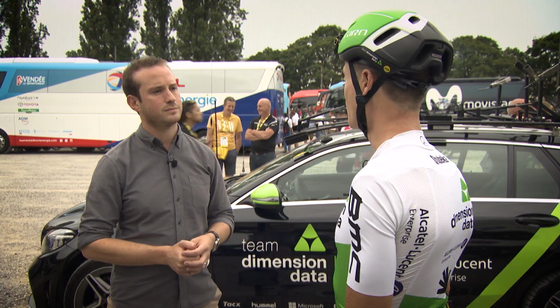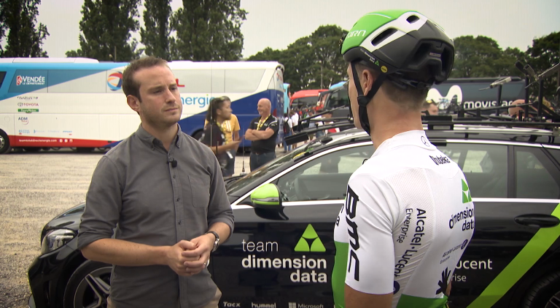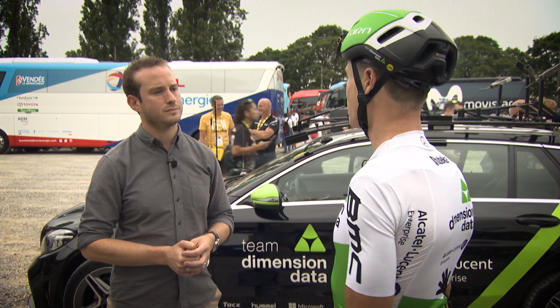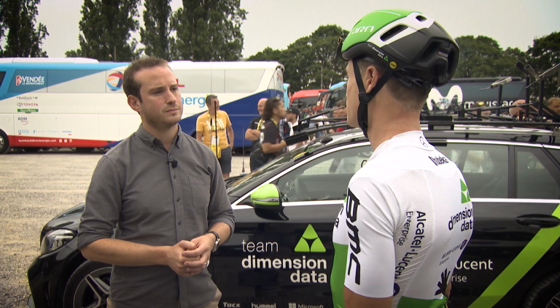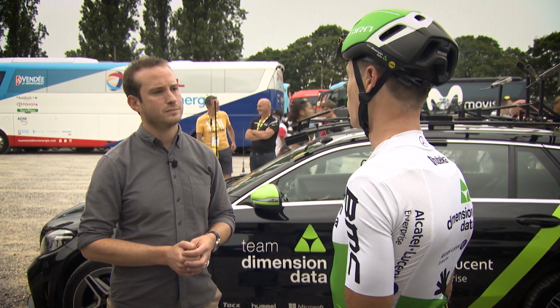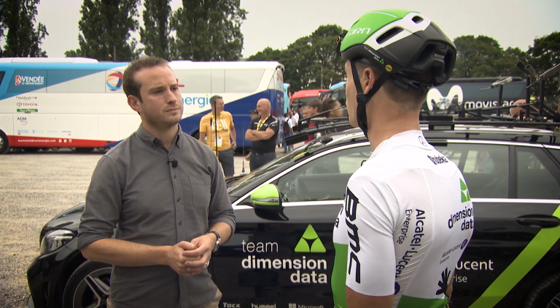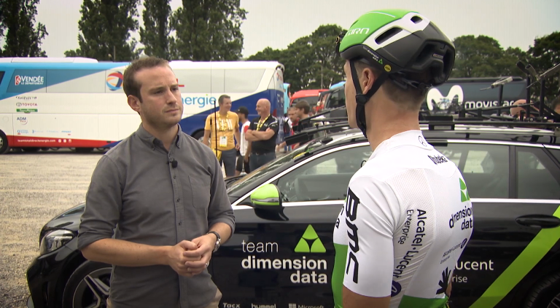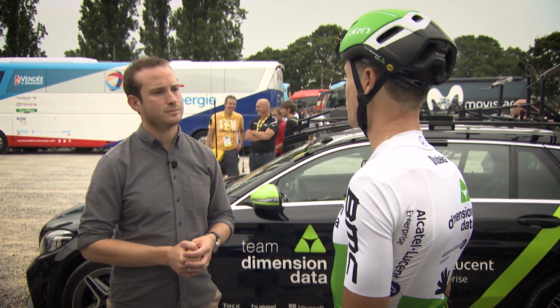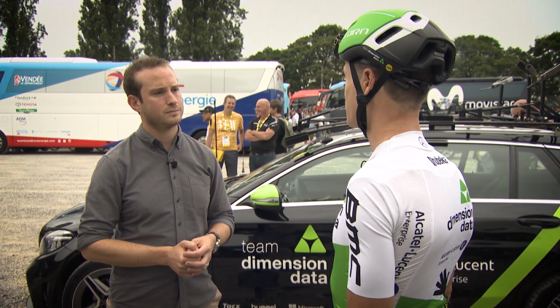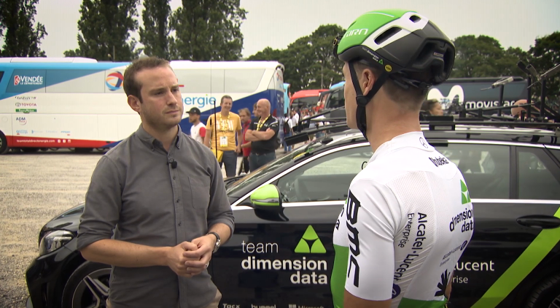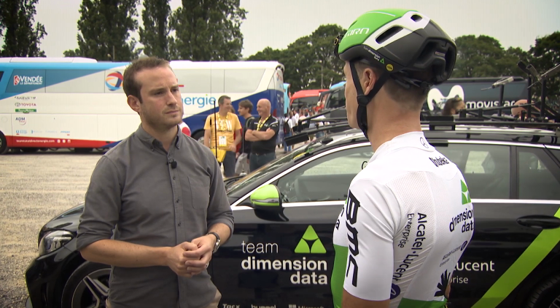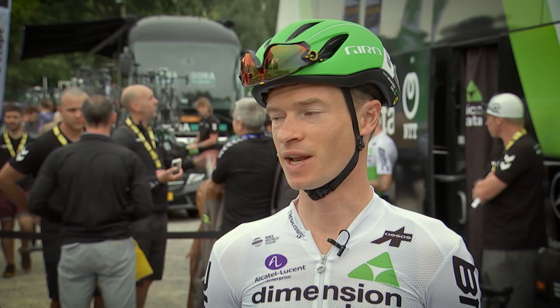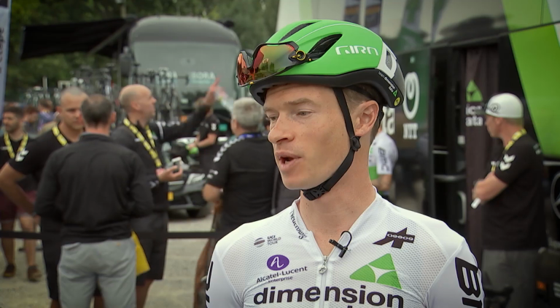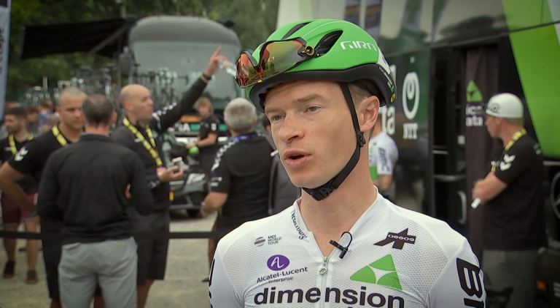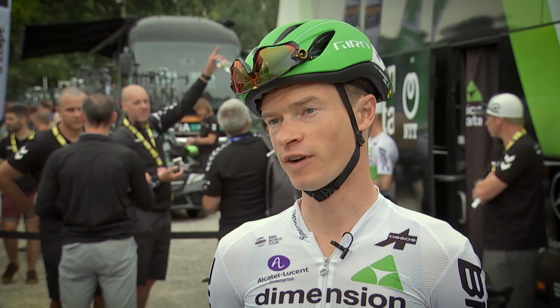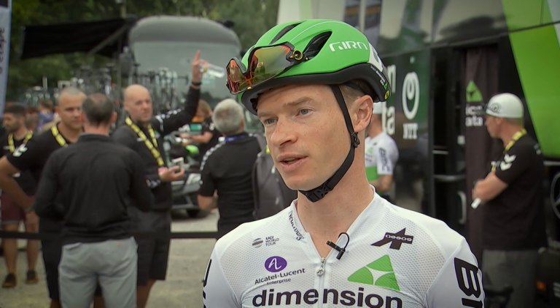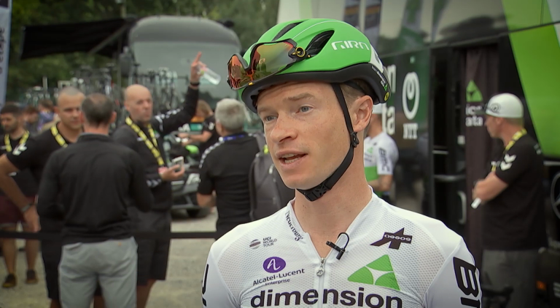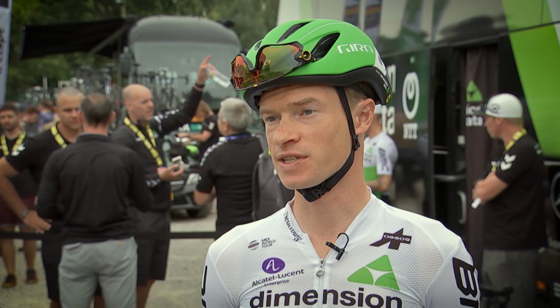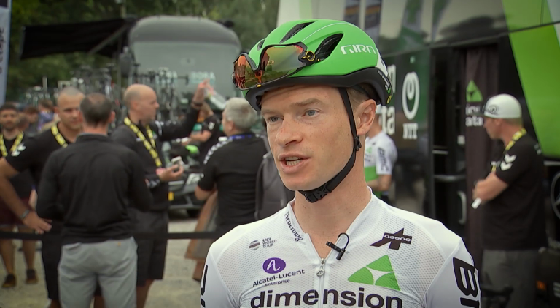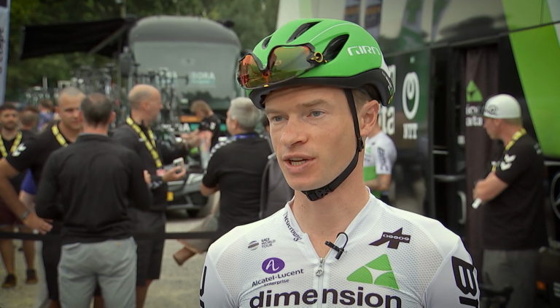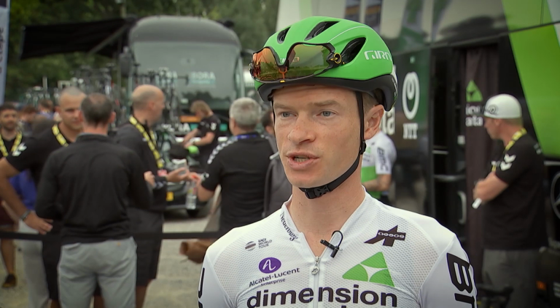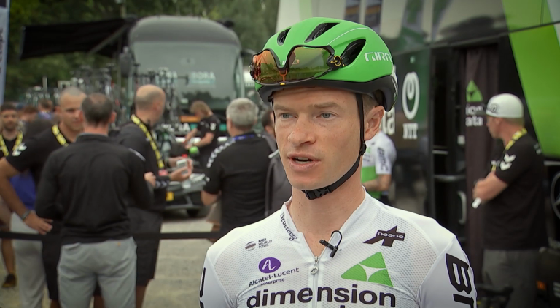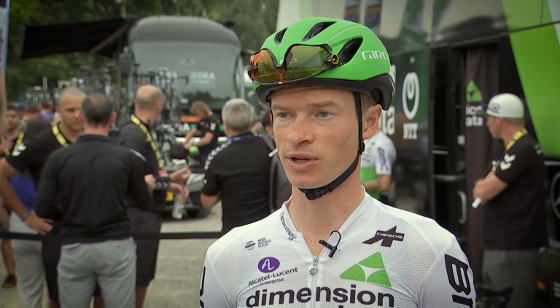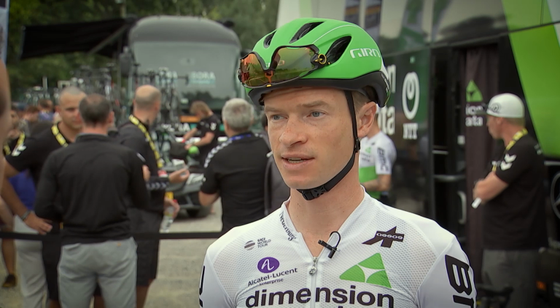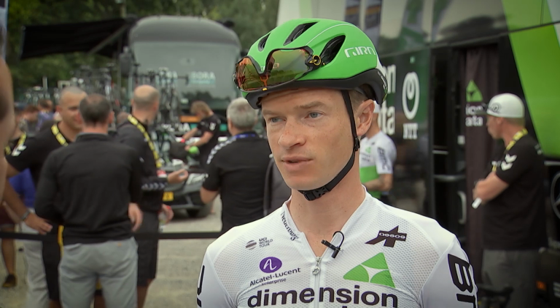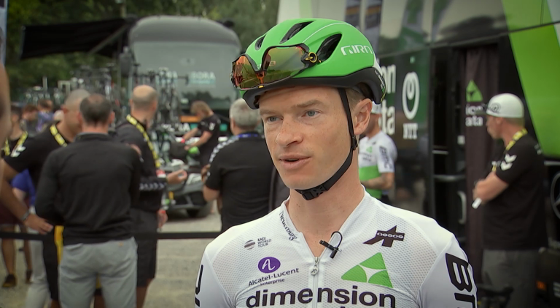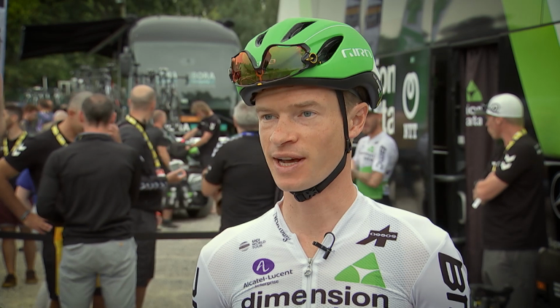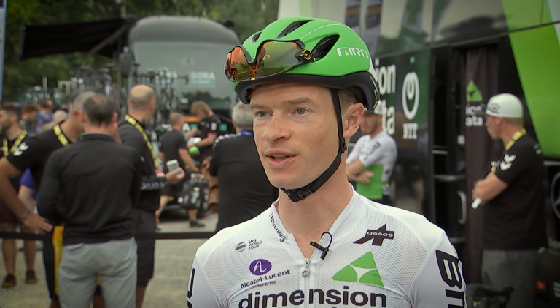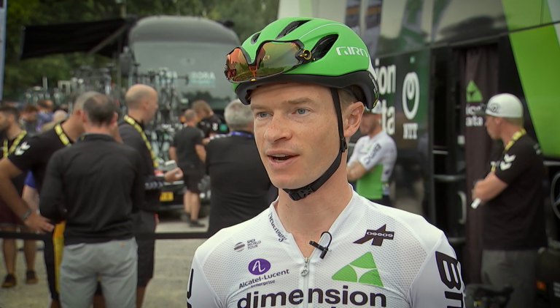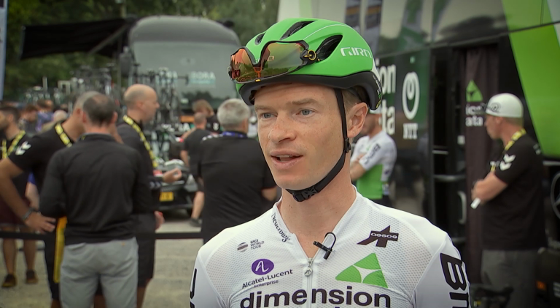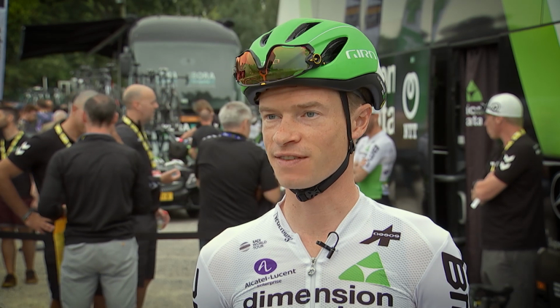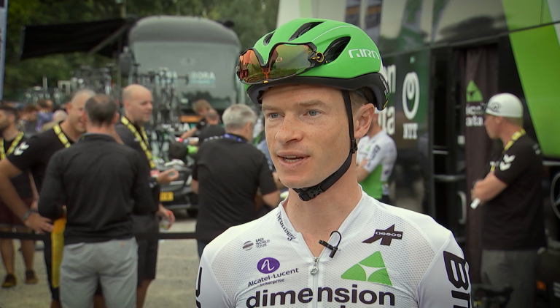So that's the kind of stuff that we're looking at during the stage. And then we upload the file at the end of the stage and the coaches are able to get really down in there and analyse everything.